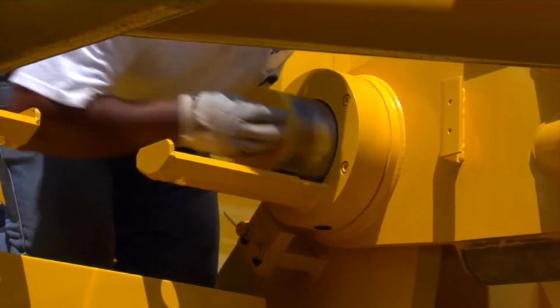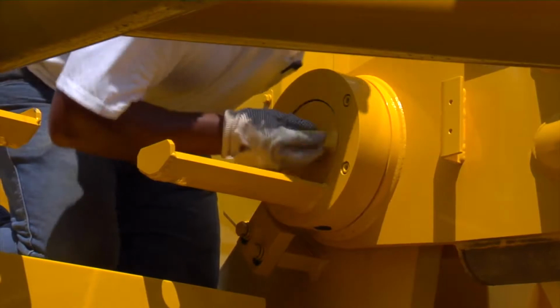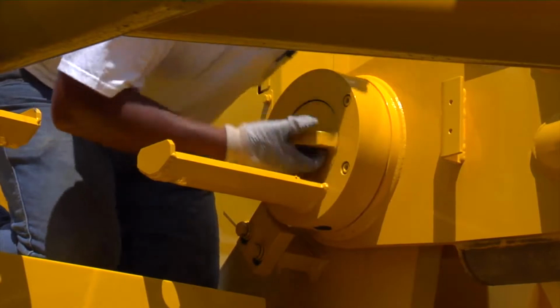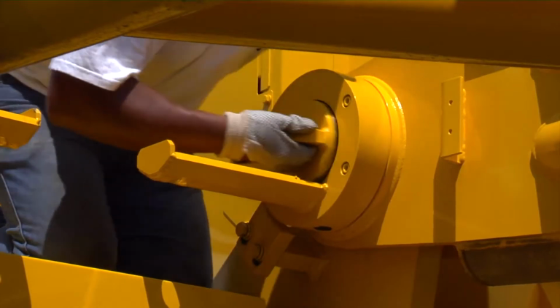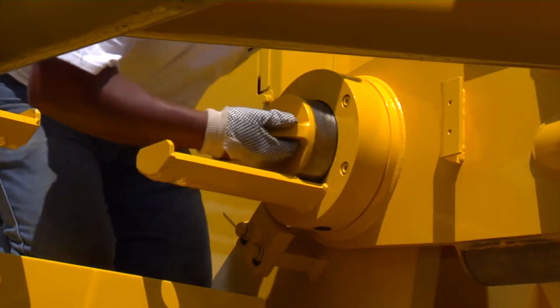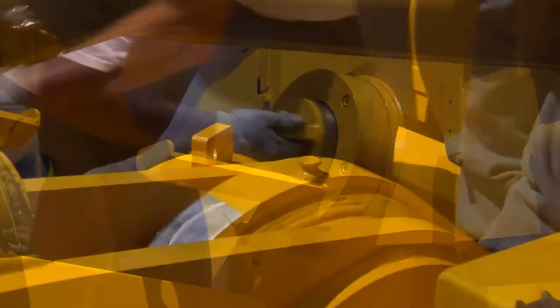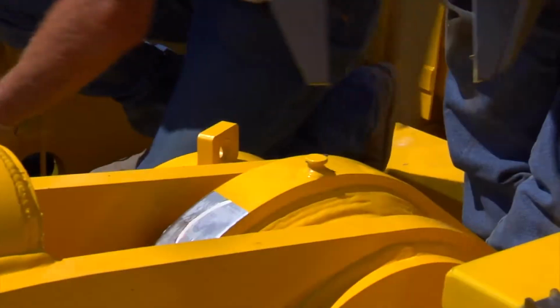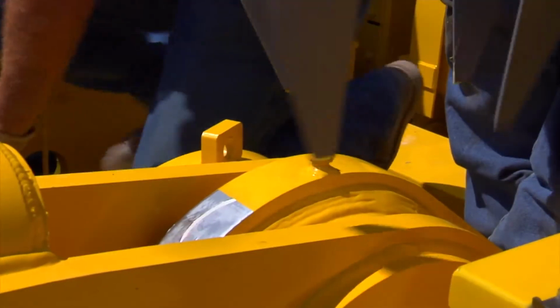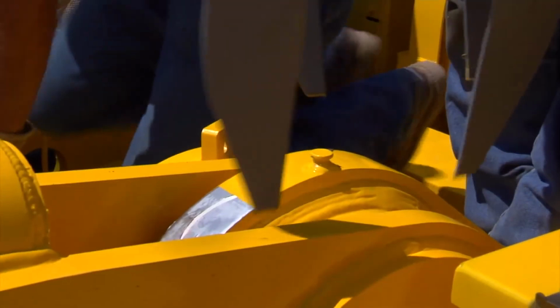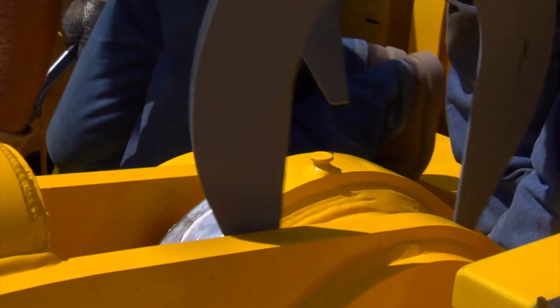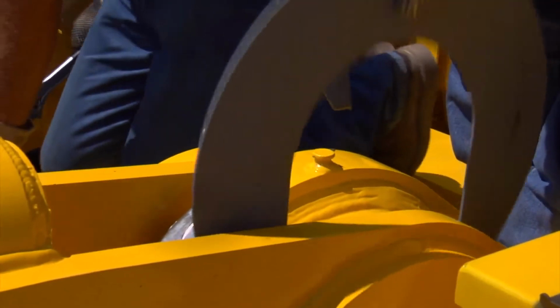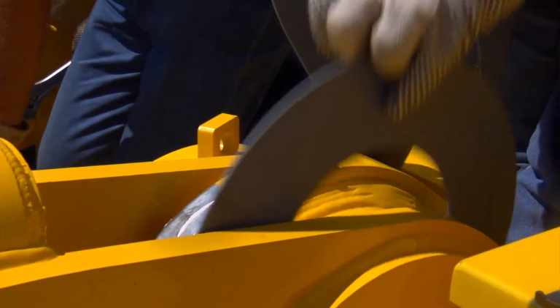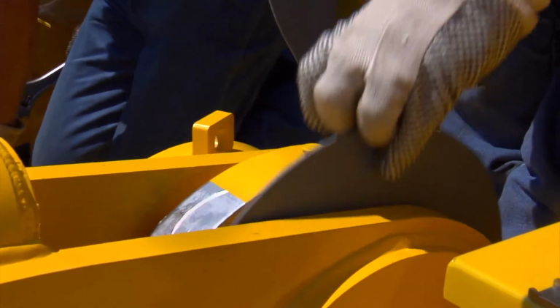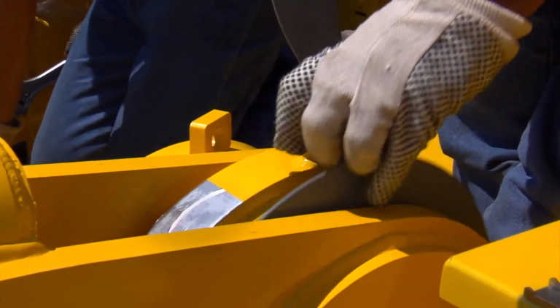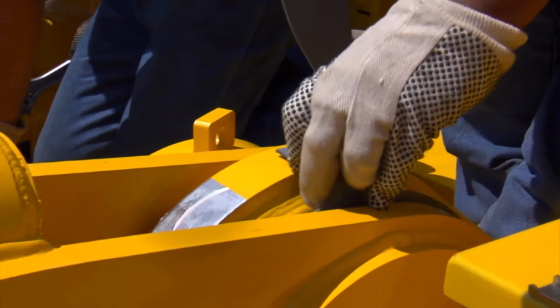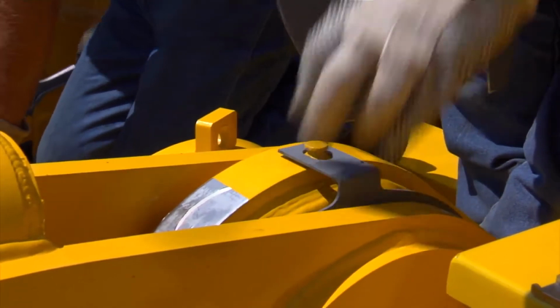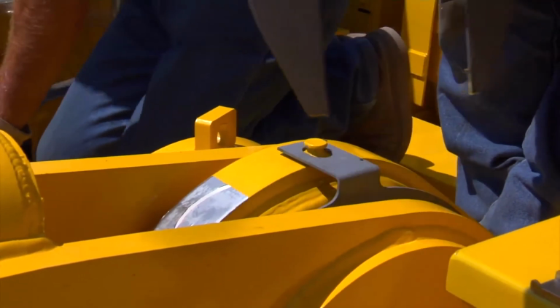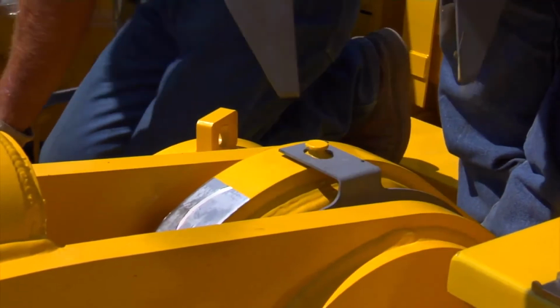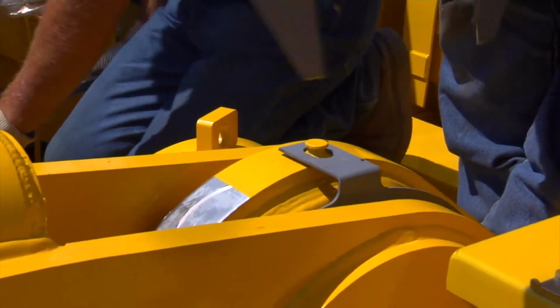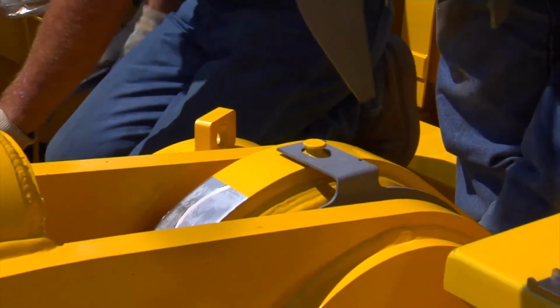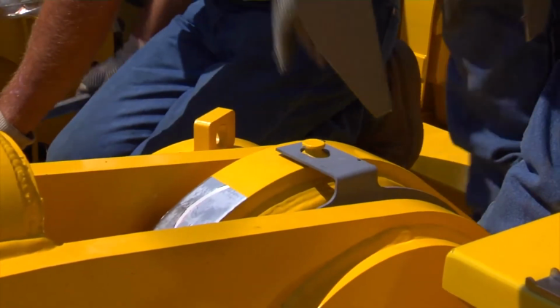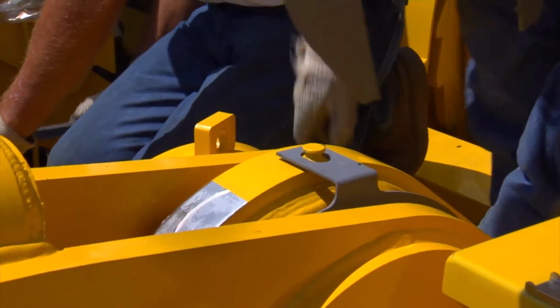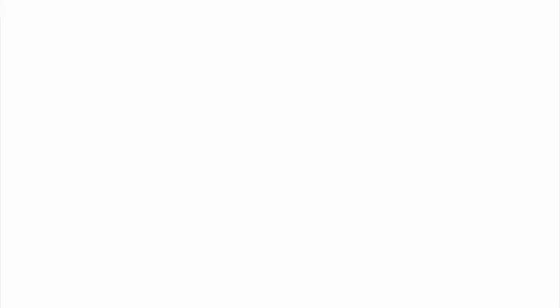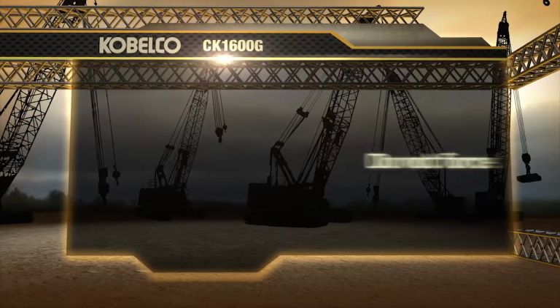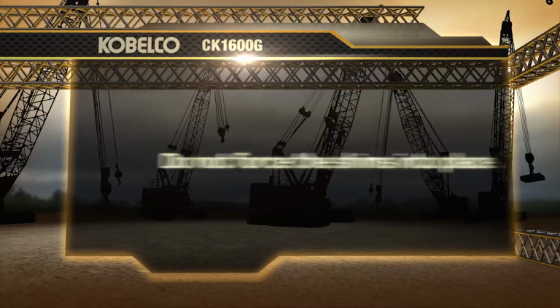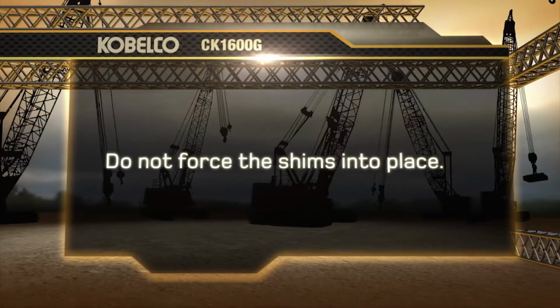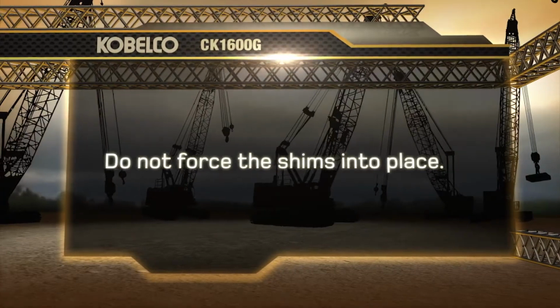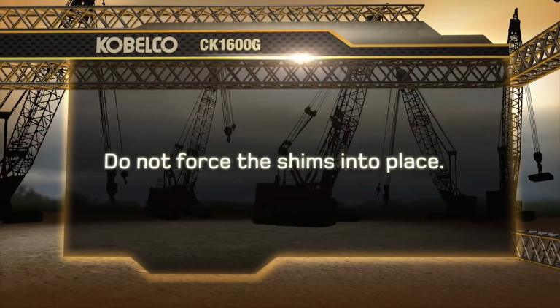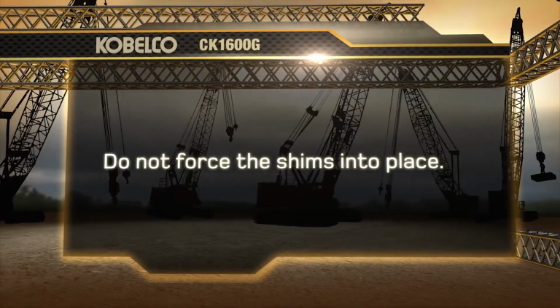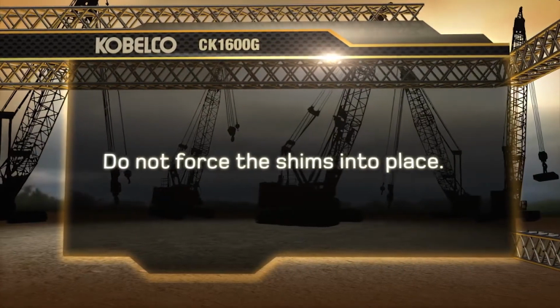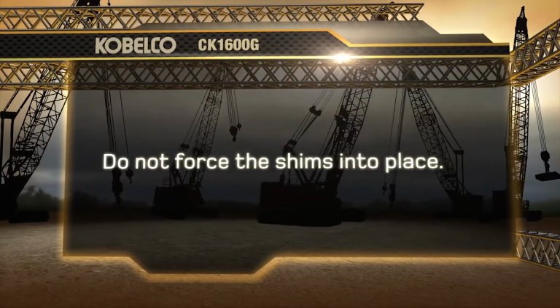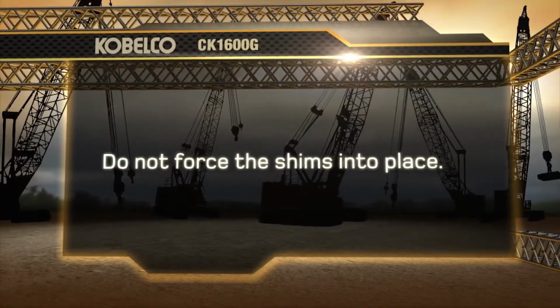Install the boom base using the shims provided to take up any excess side play as needed. Do not force the shims into place.